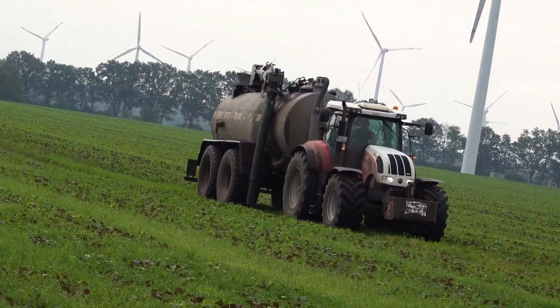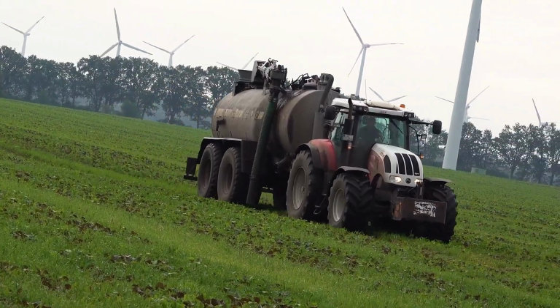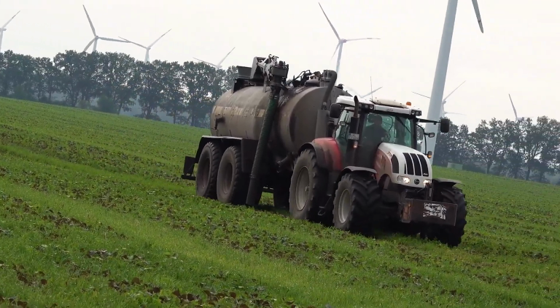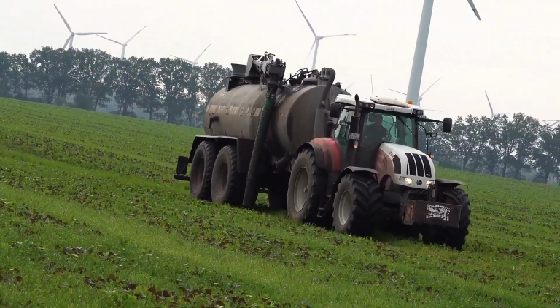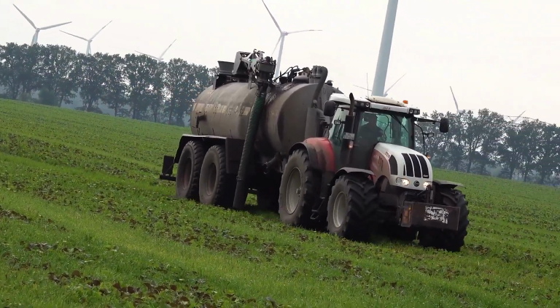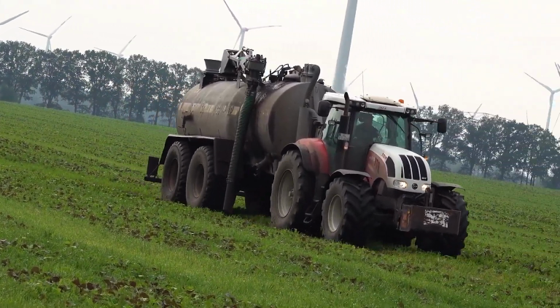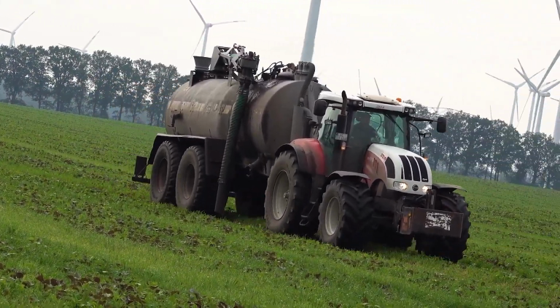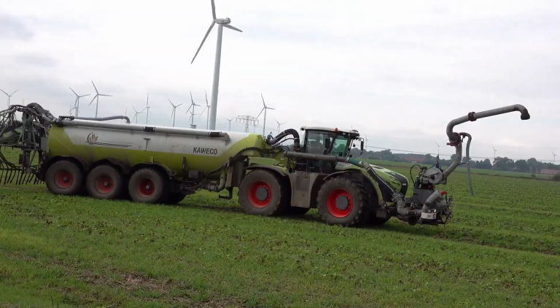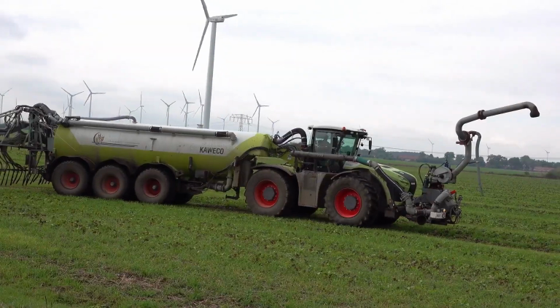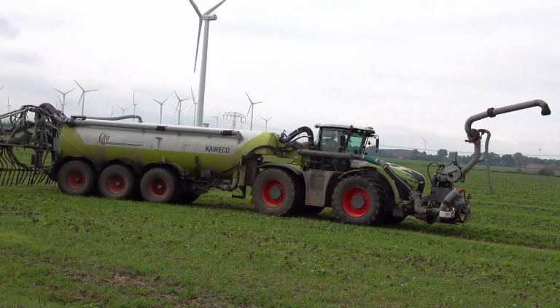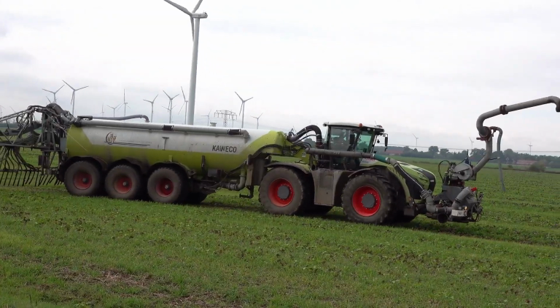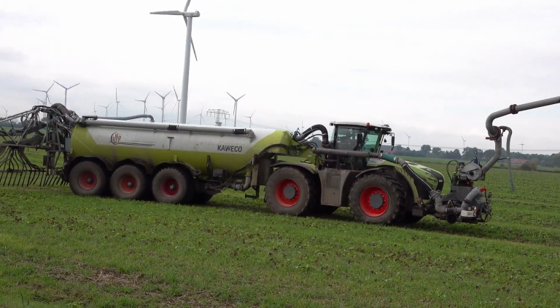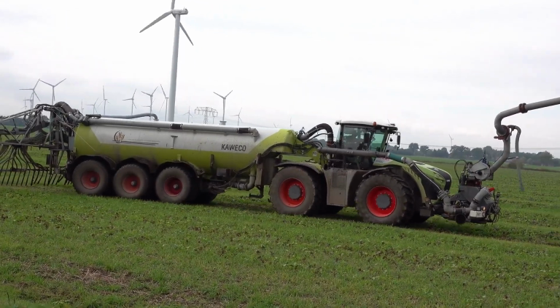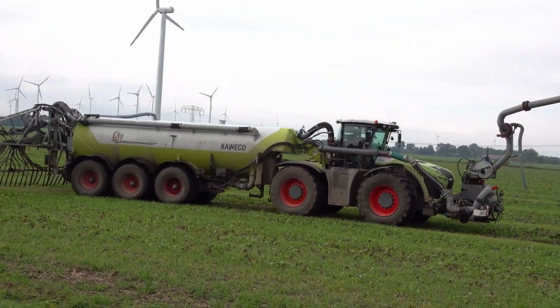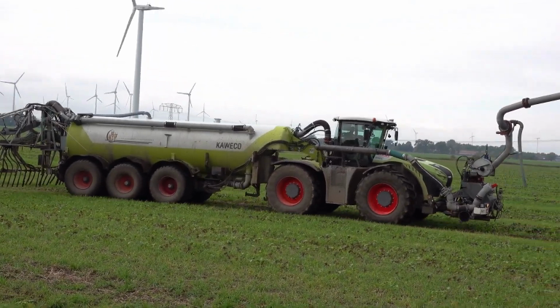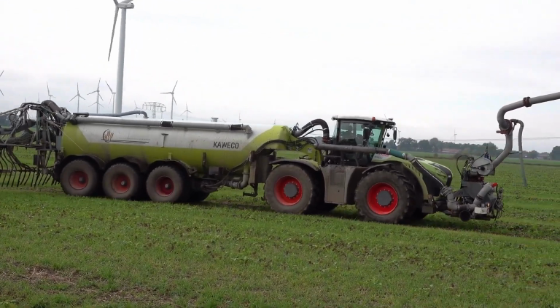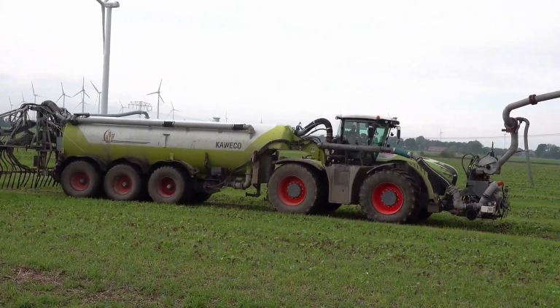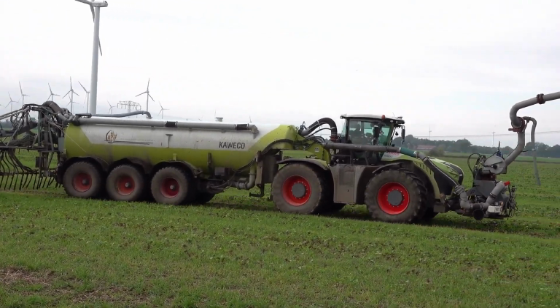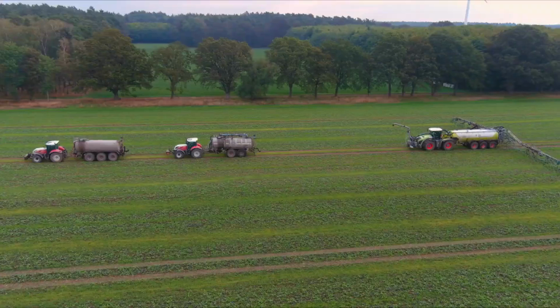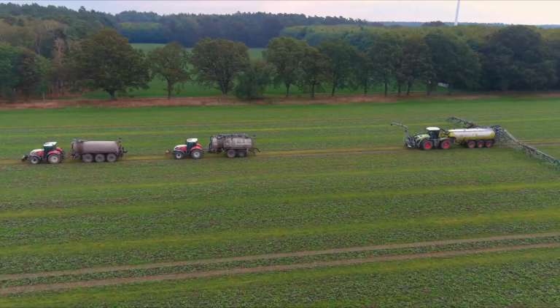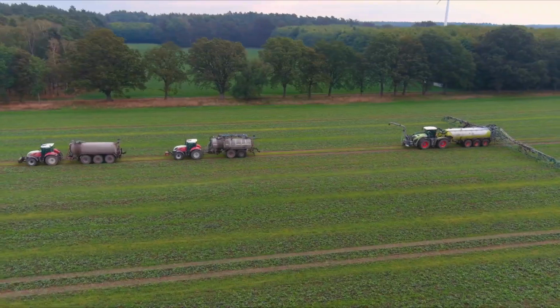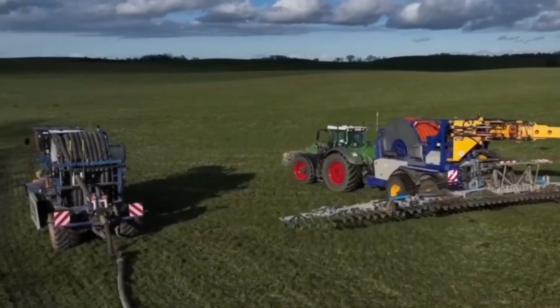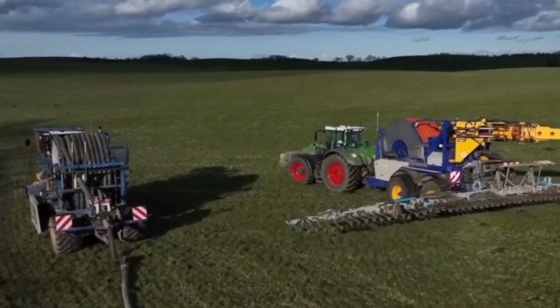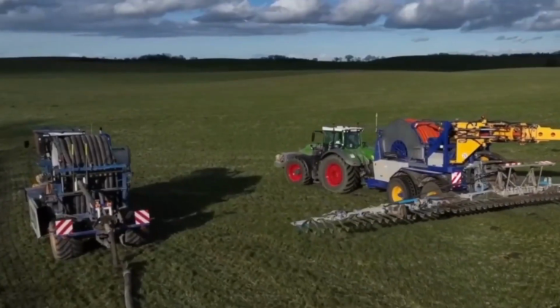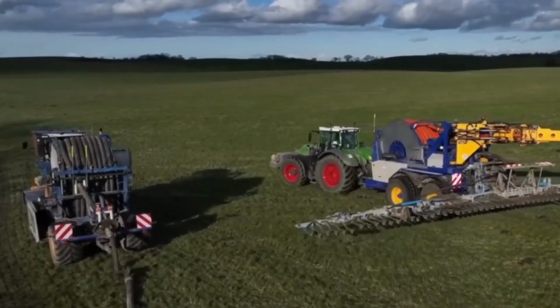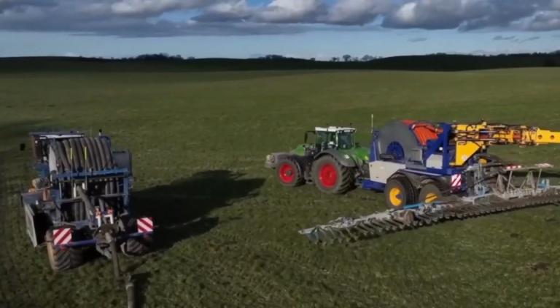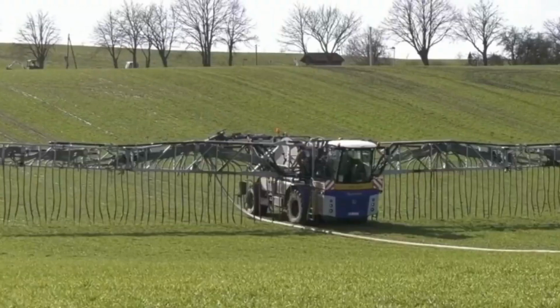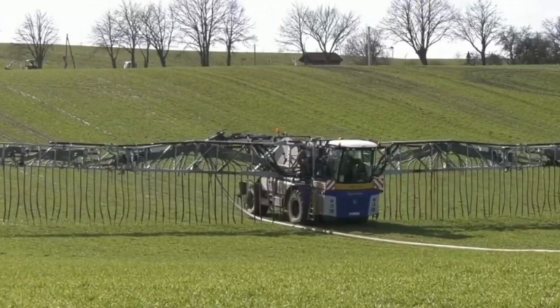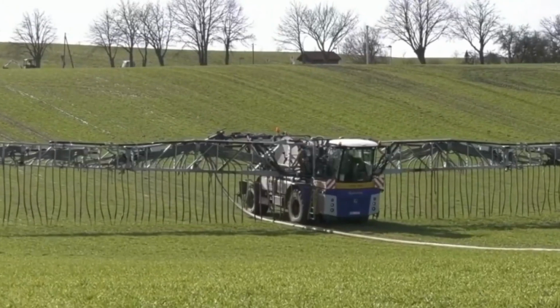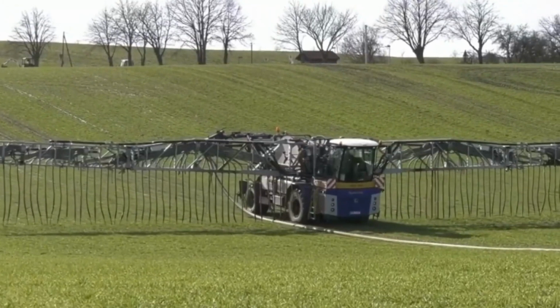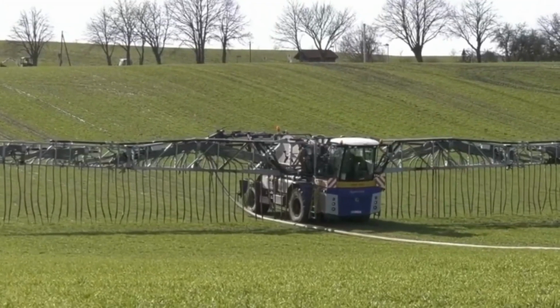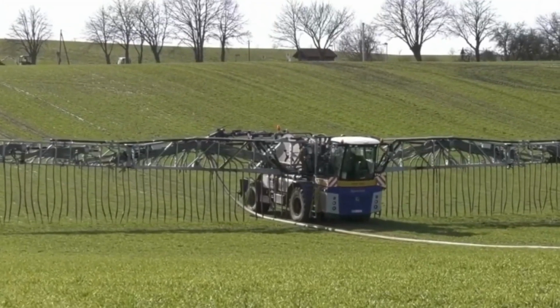In addition, the system is controlled by a computer, allowing for precise application rates and ensuring that the slurry is spread evenly across the field.